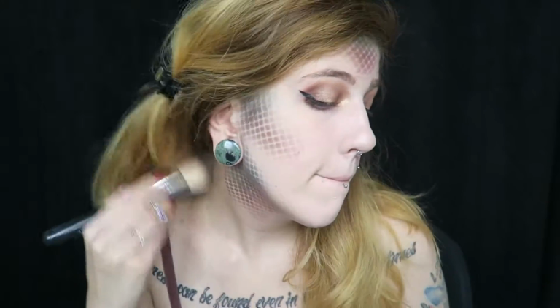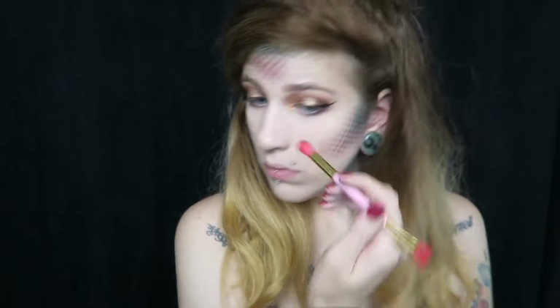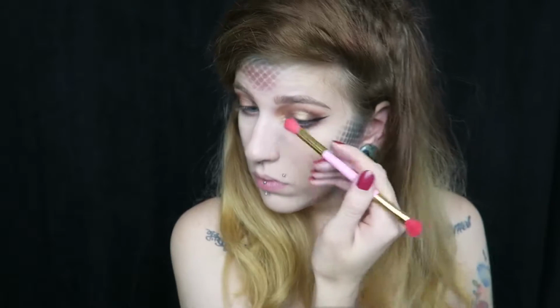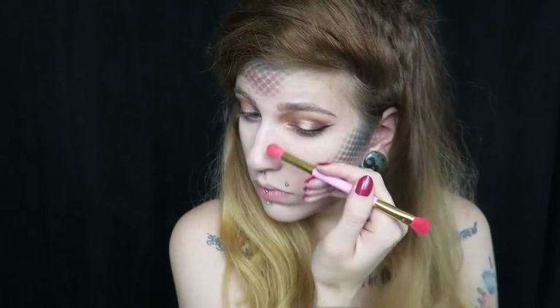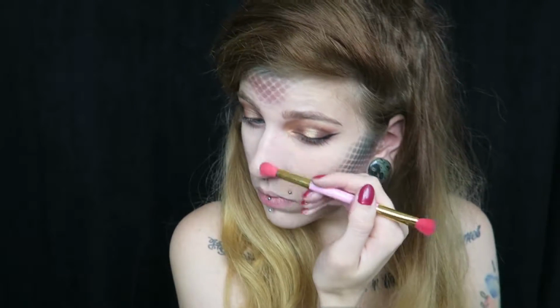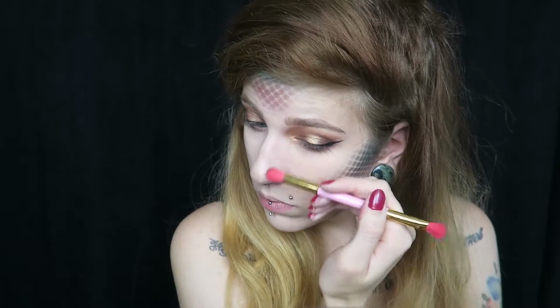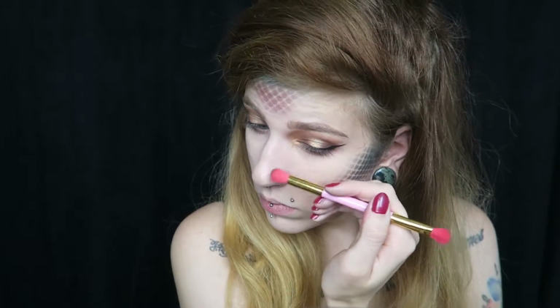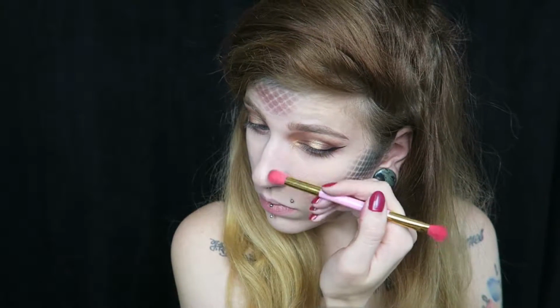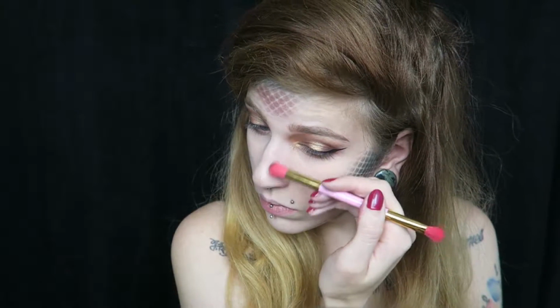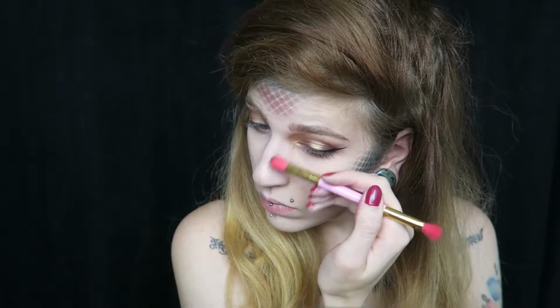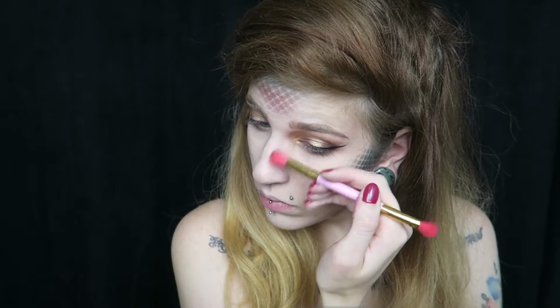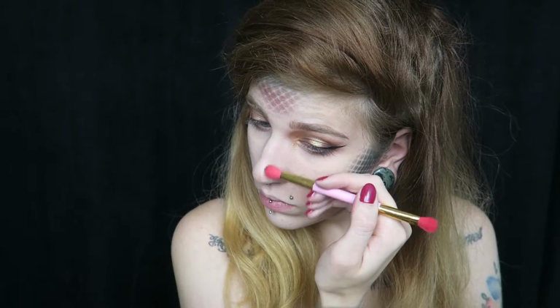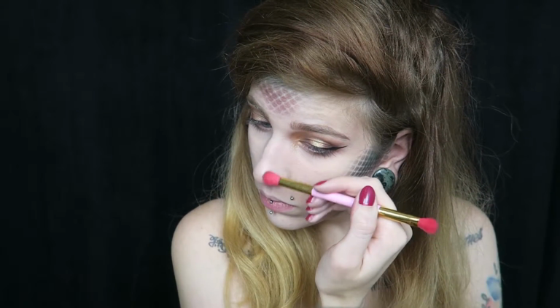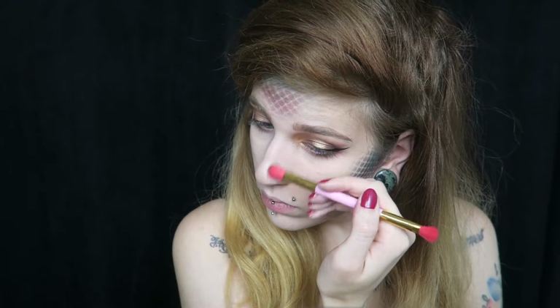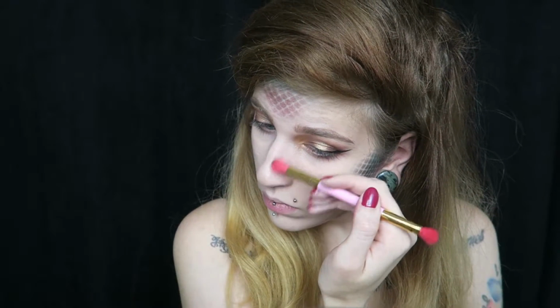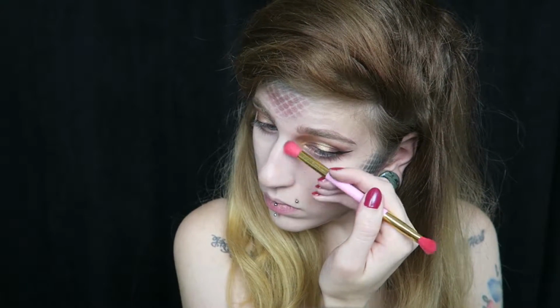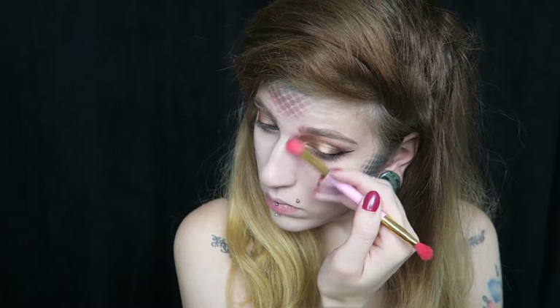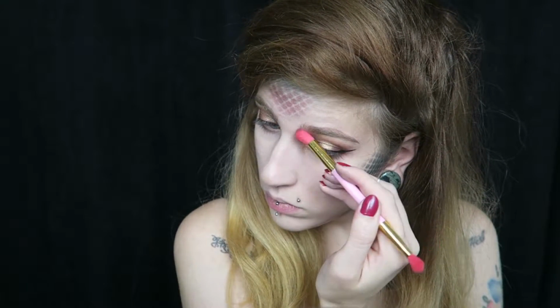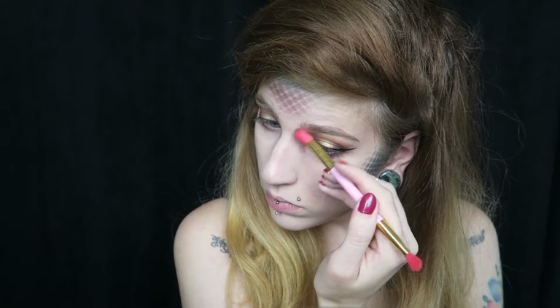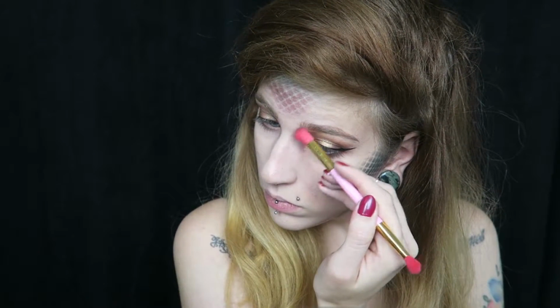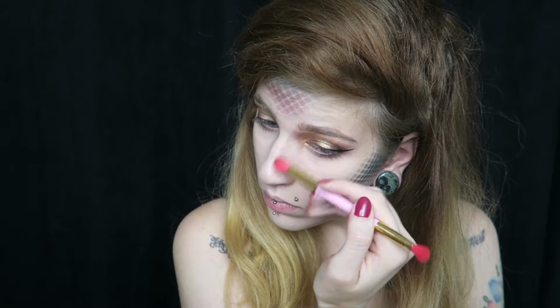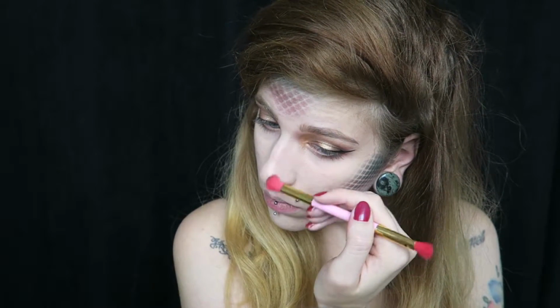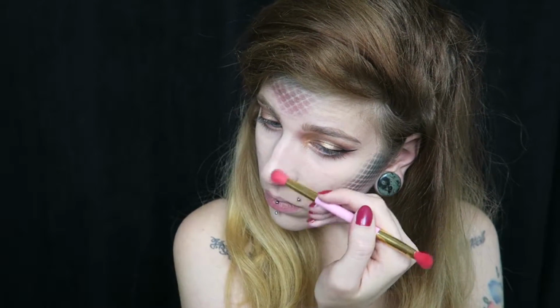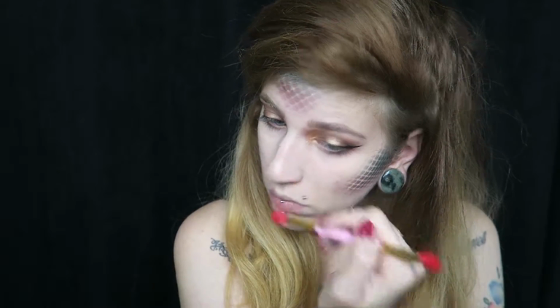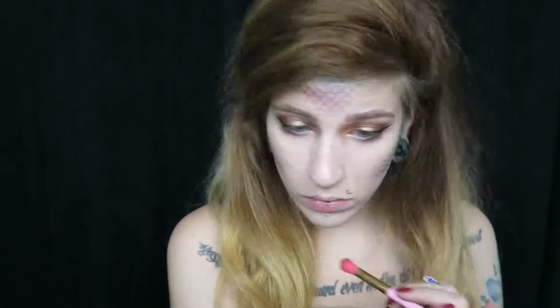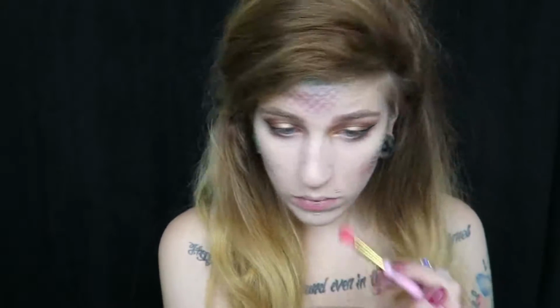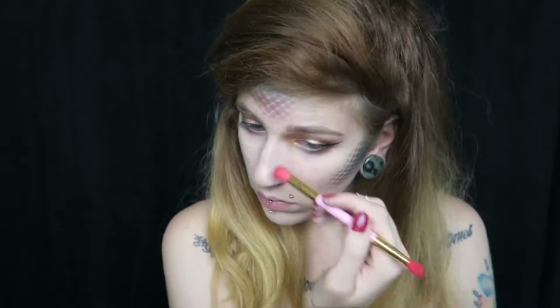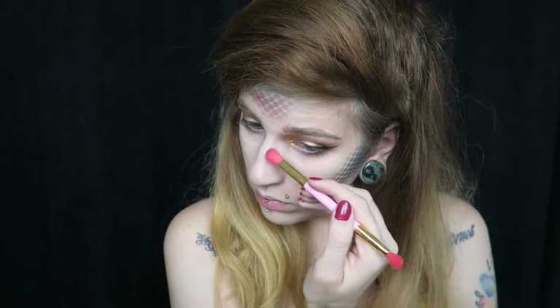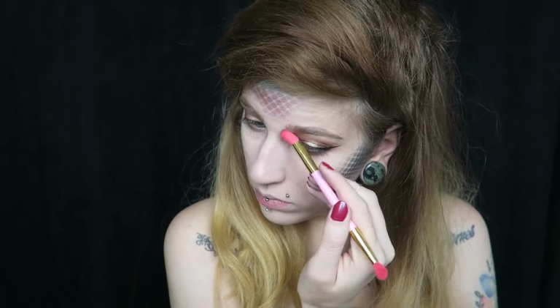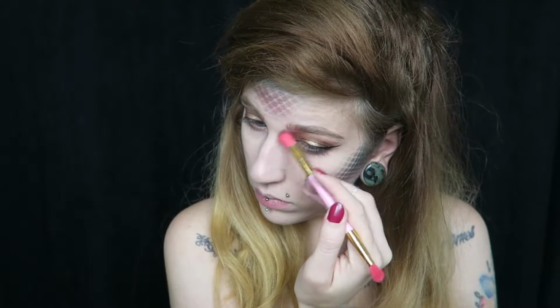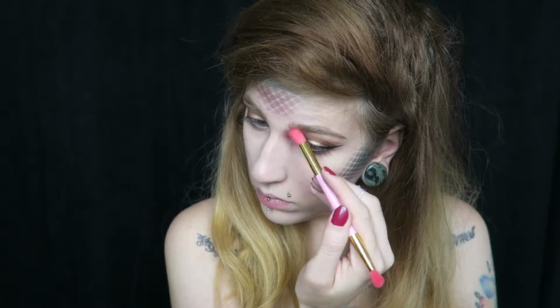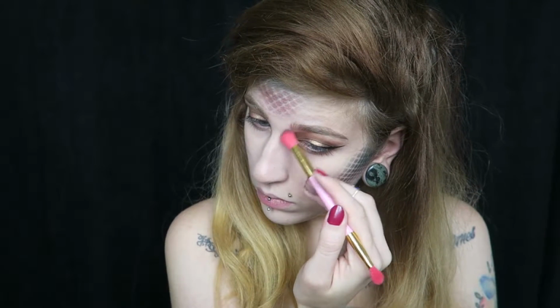For nose contour, I'm going to go back into the Swamp Queen palette and take the shade Man Cat to just contour my nose.